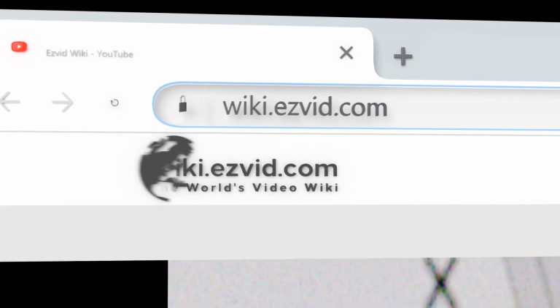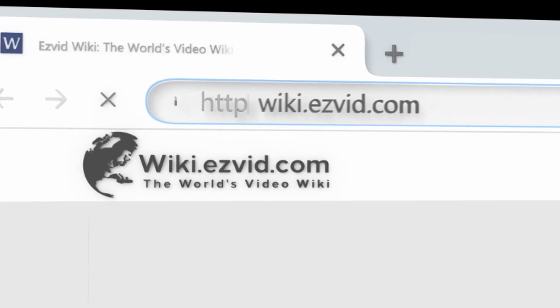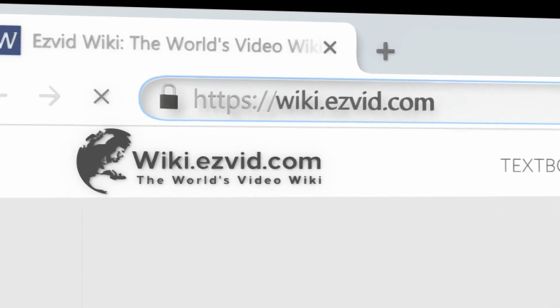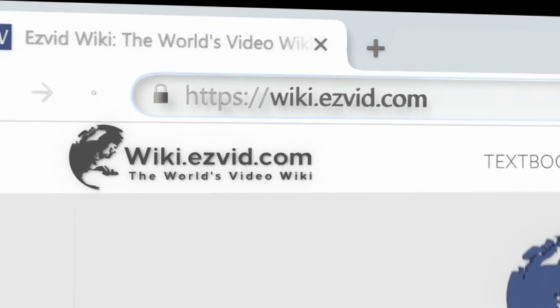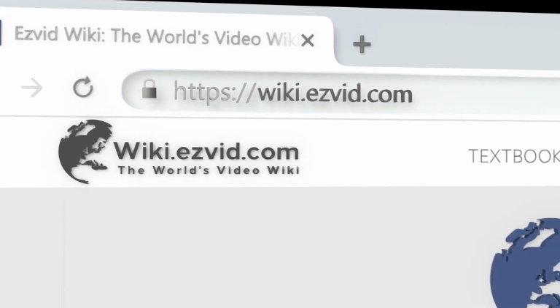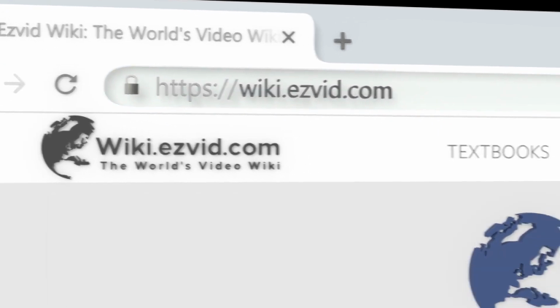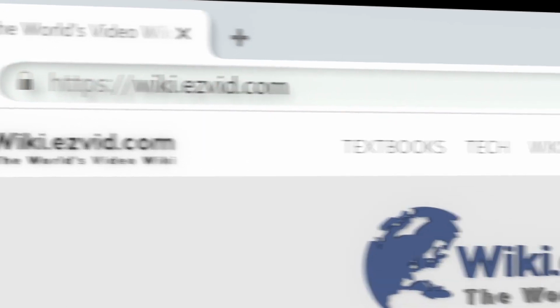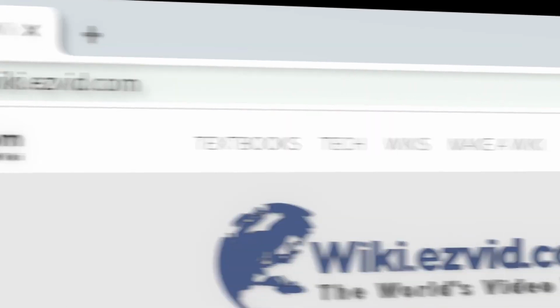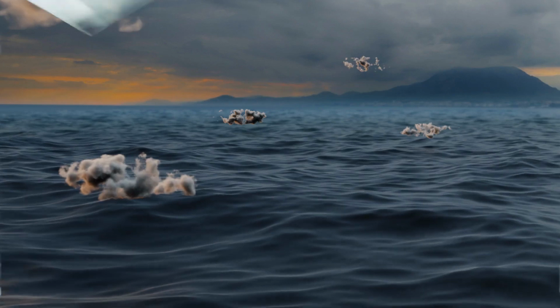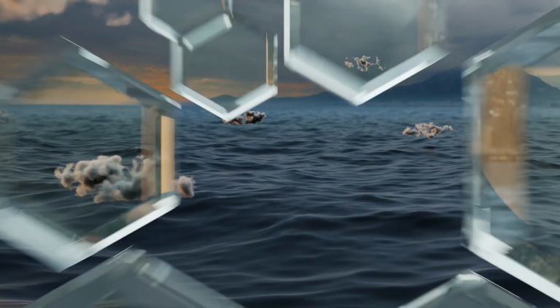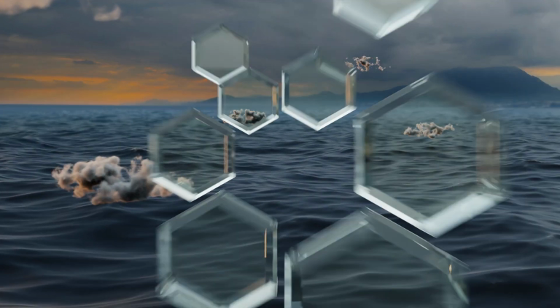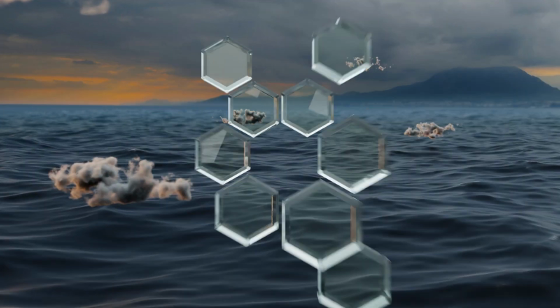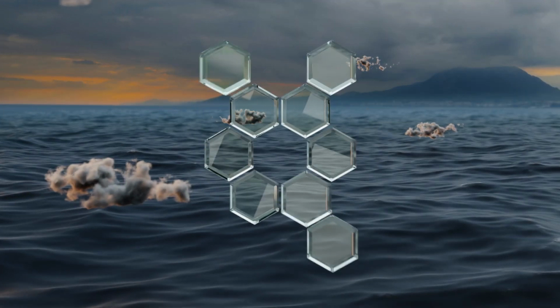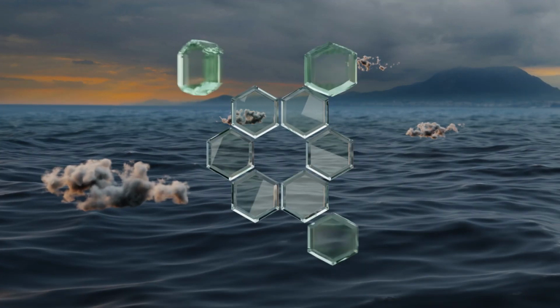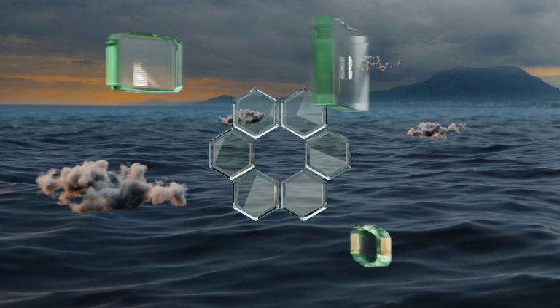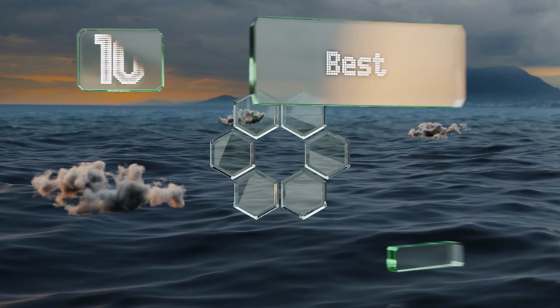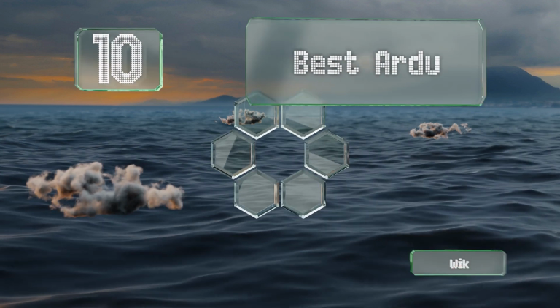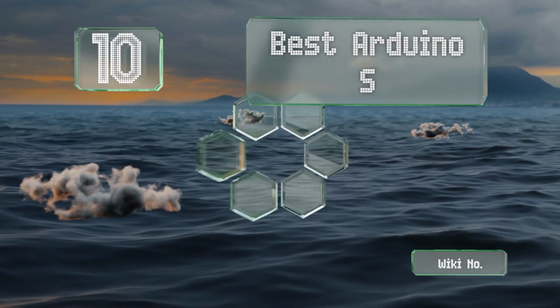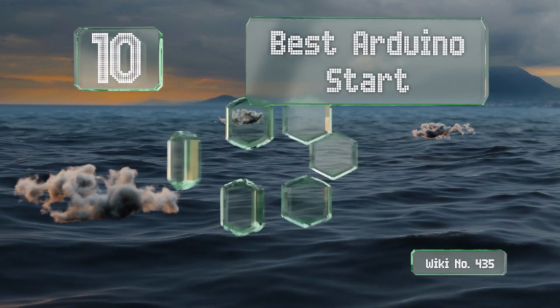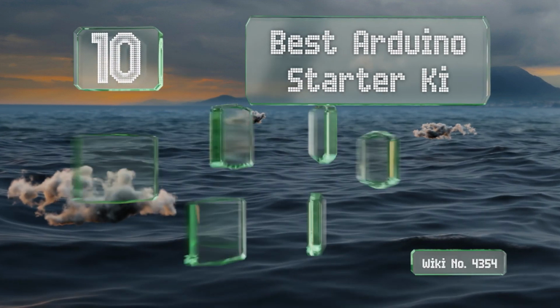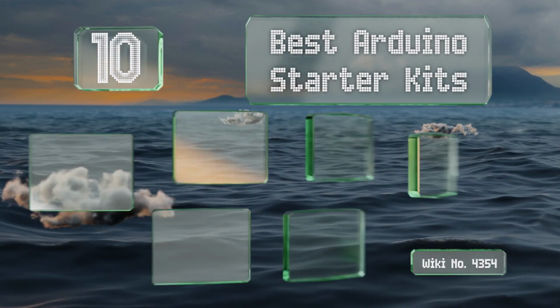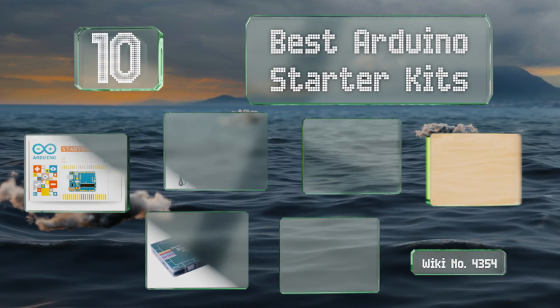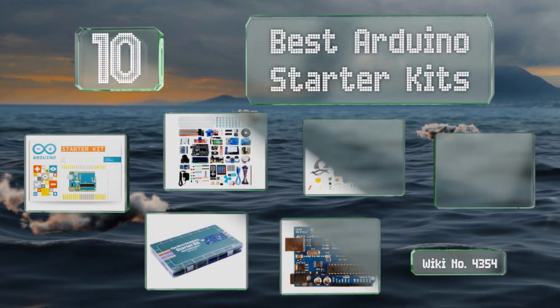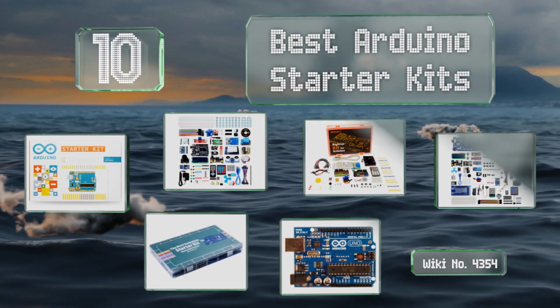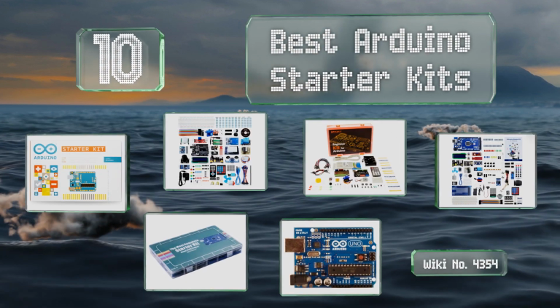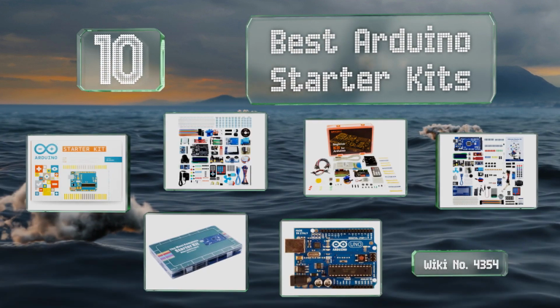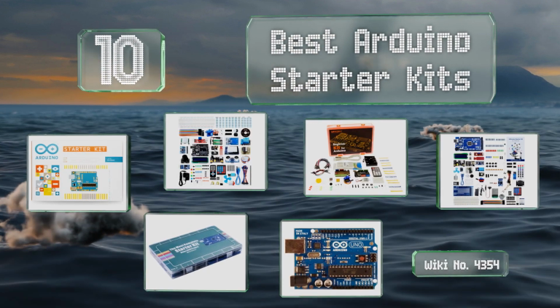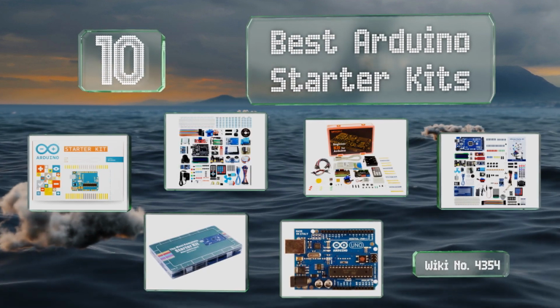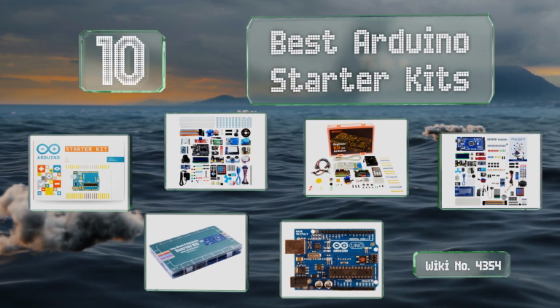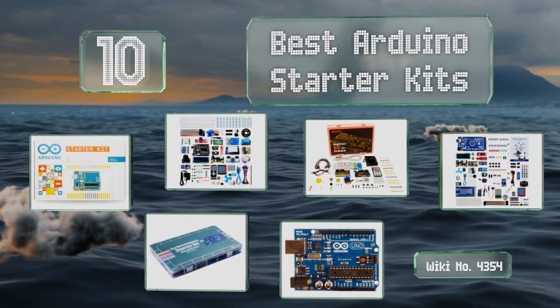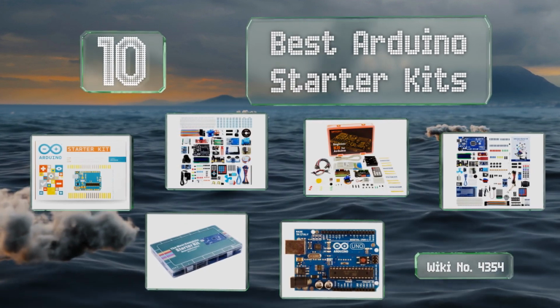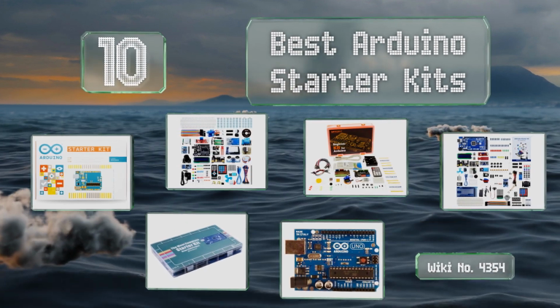EasyVid presents the 10 best Arduino starter kits. Let's get started with the list.